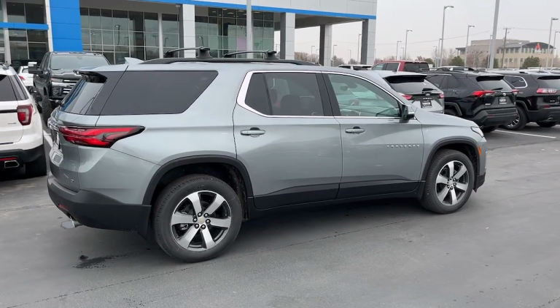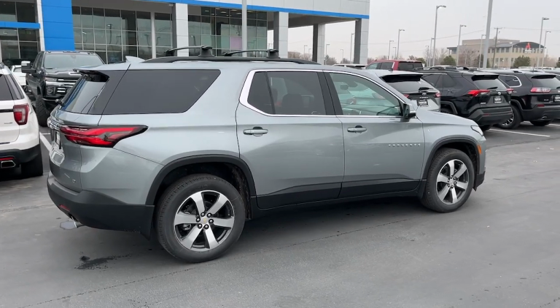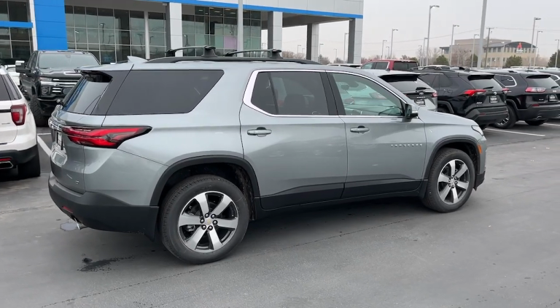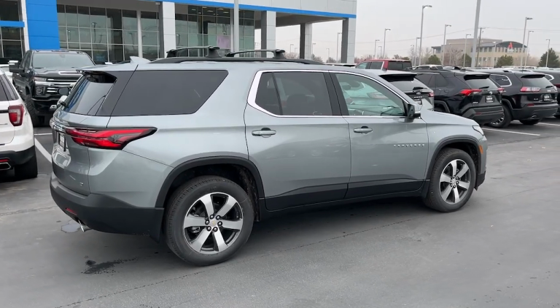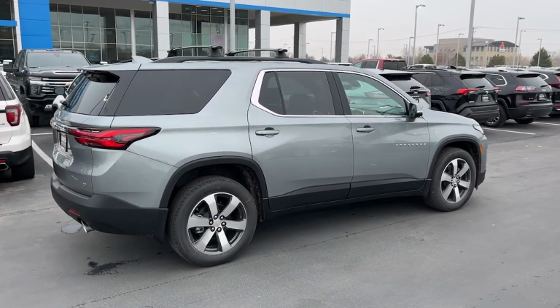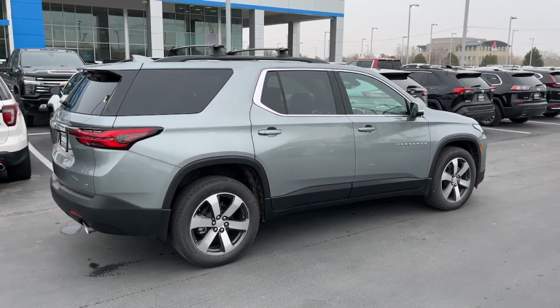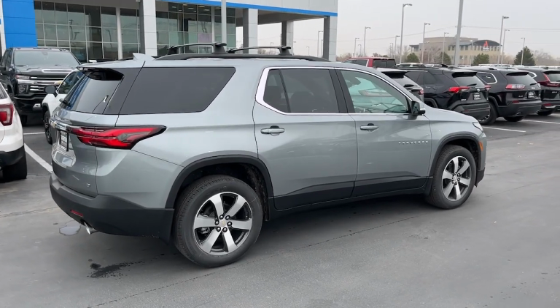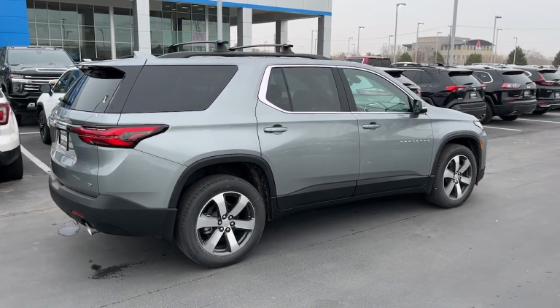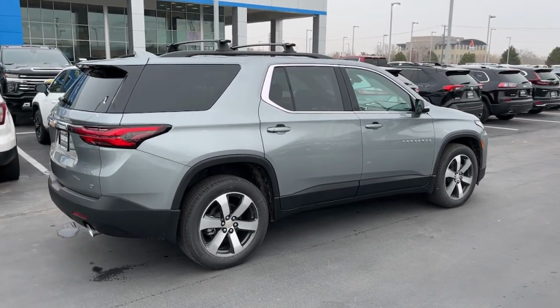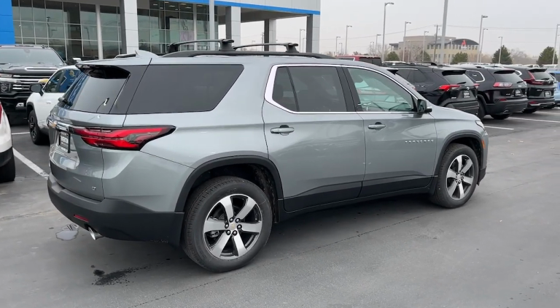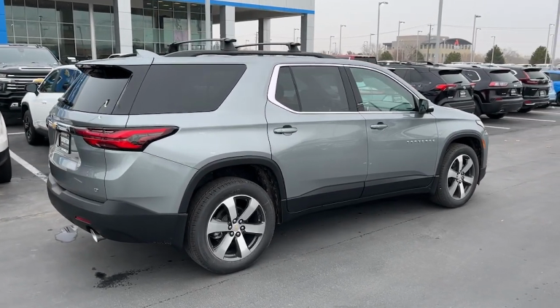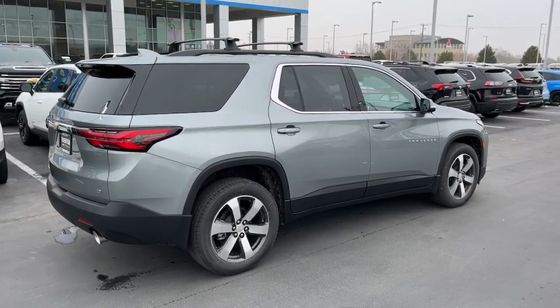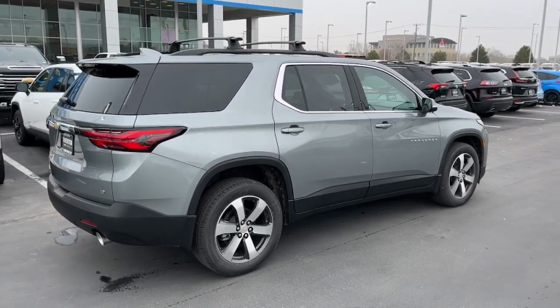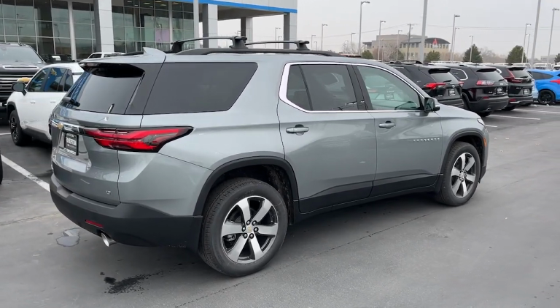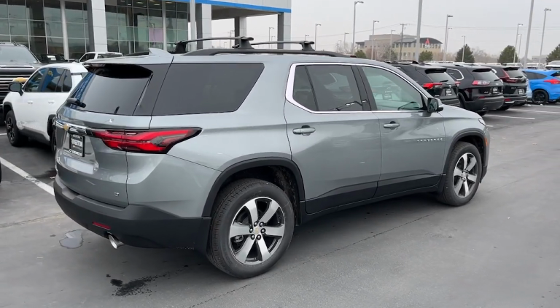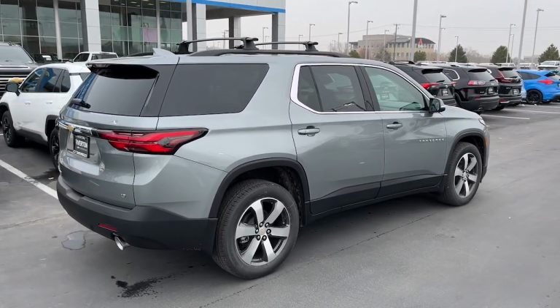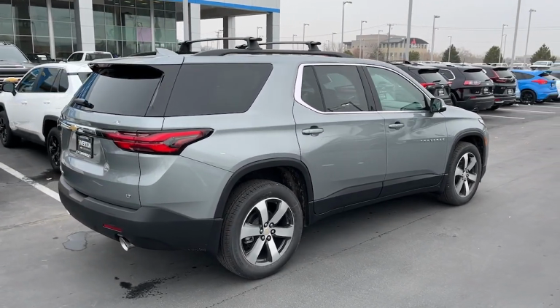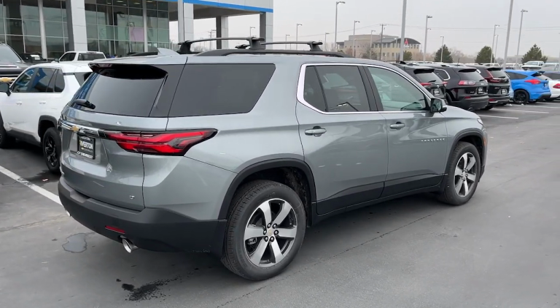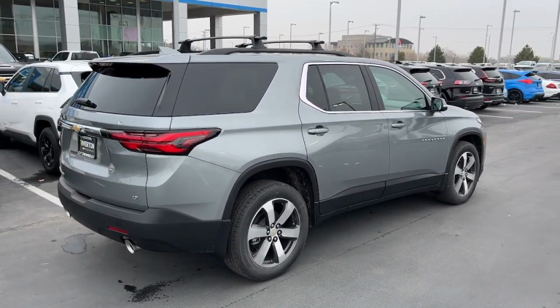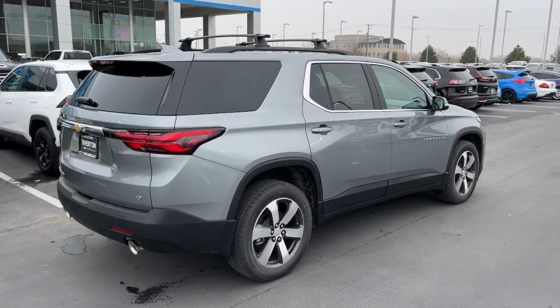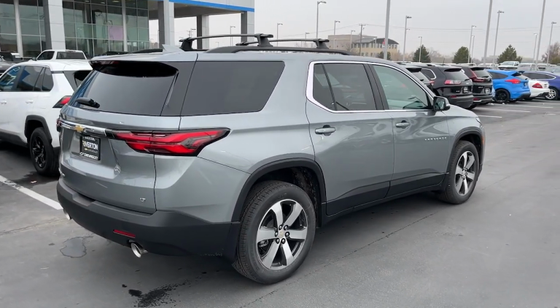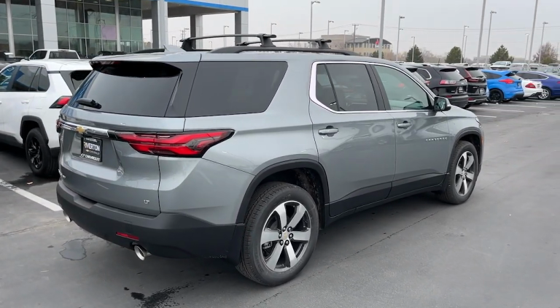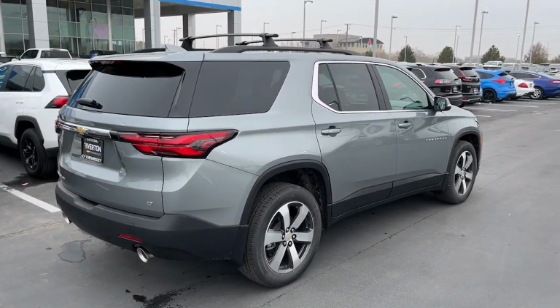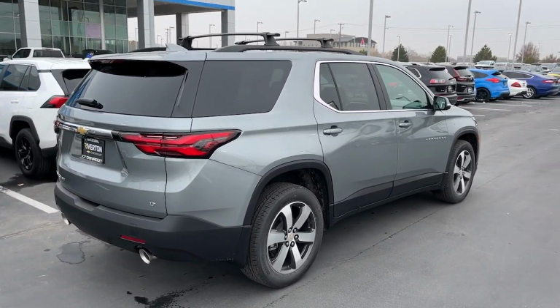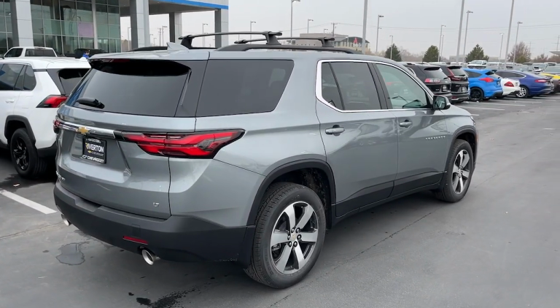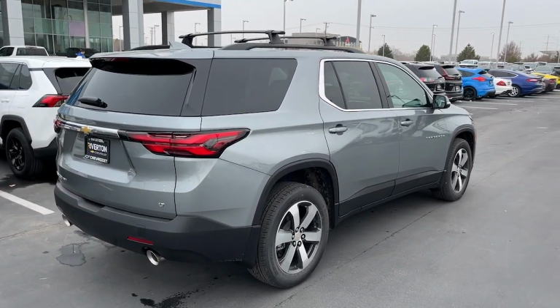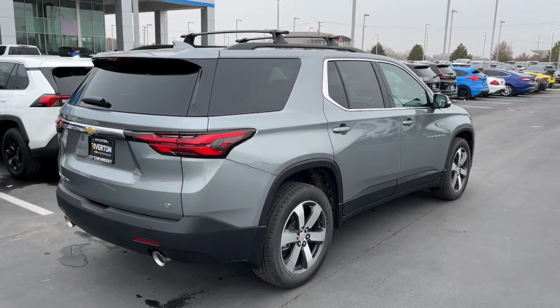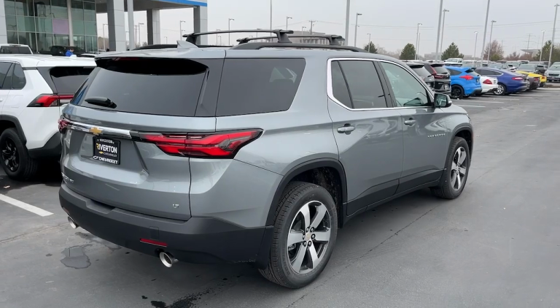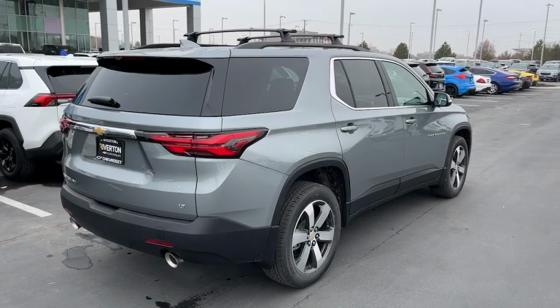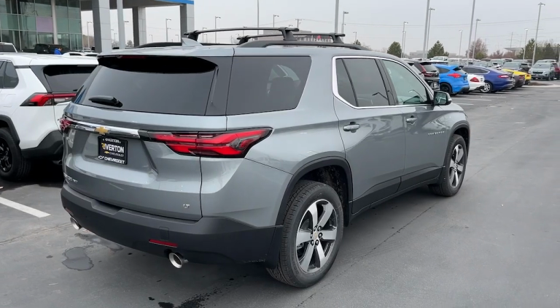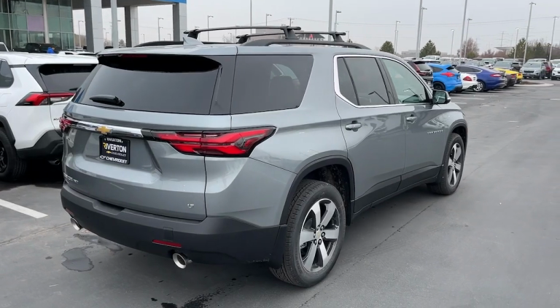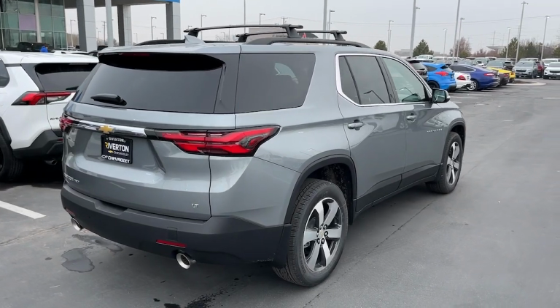Power passenger seat. Maximize comfort, minimize stress — drive the Traverse.